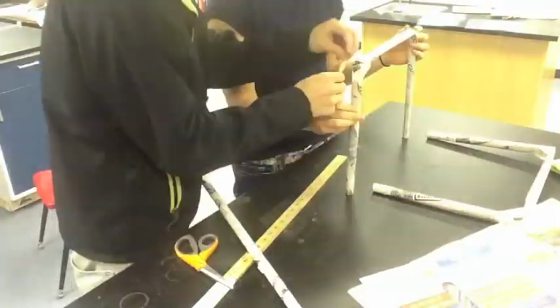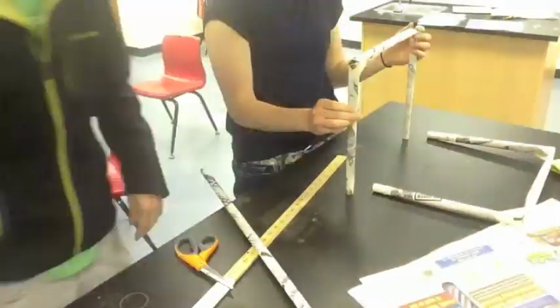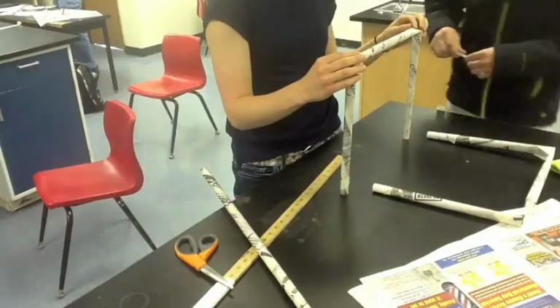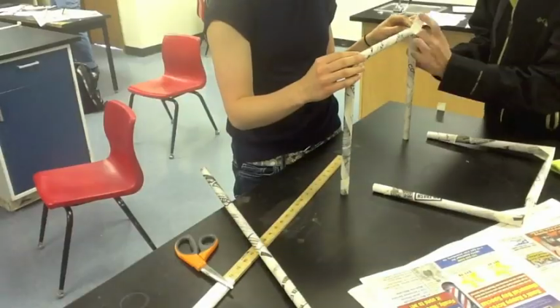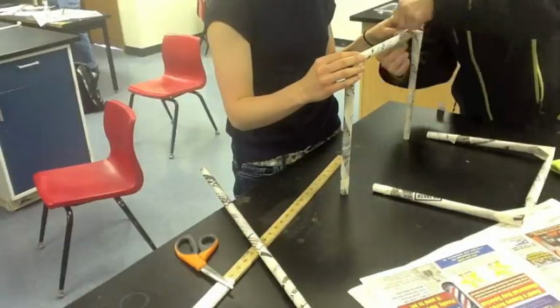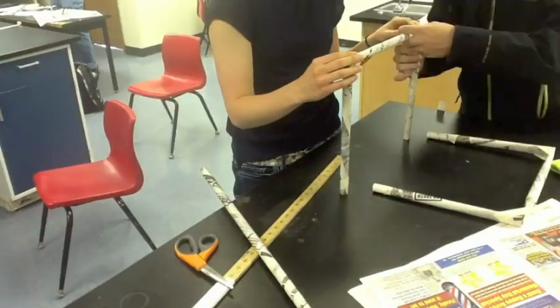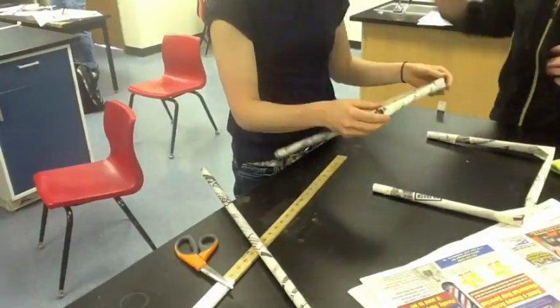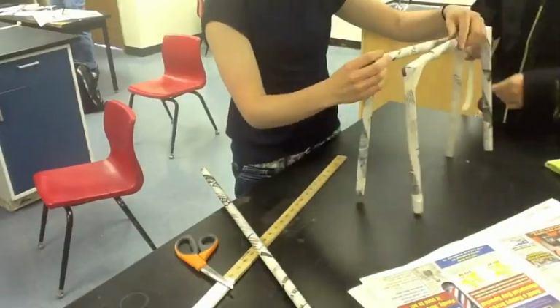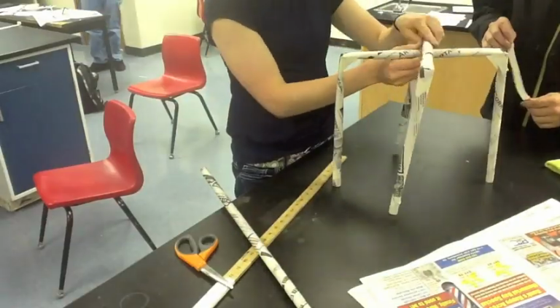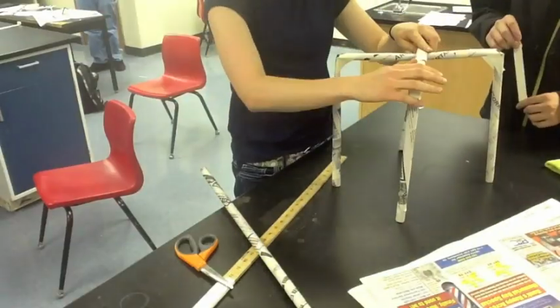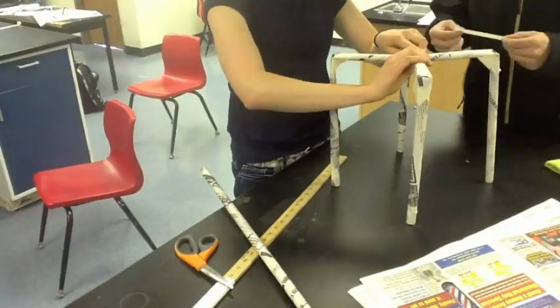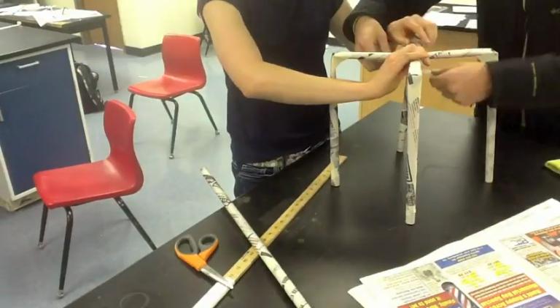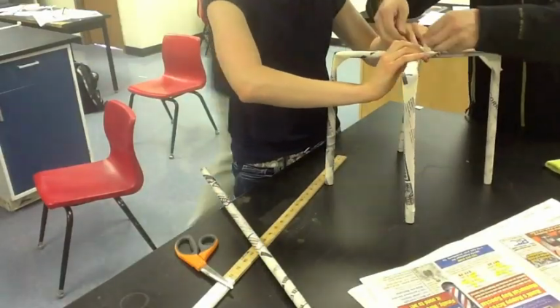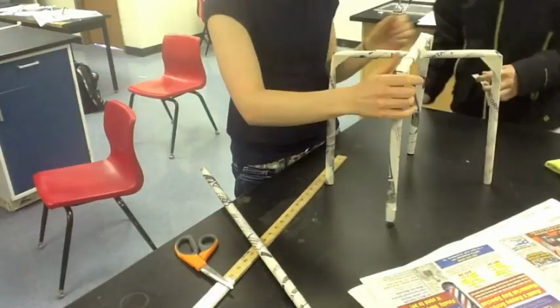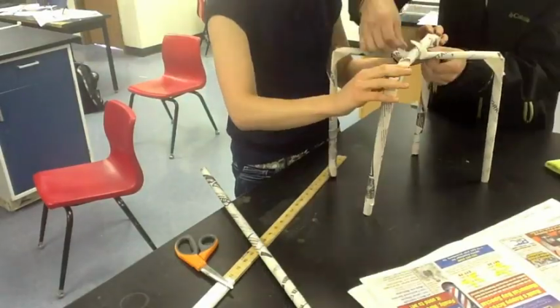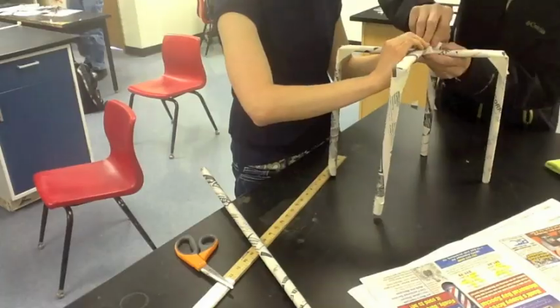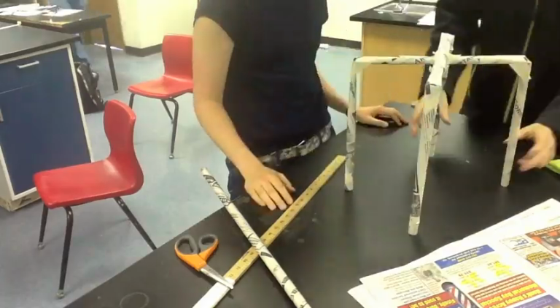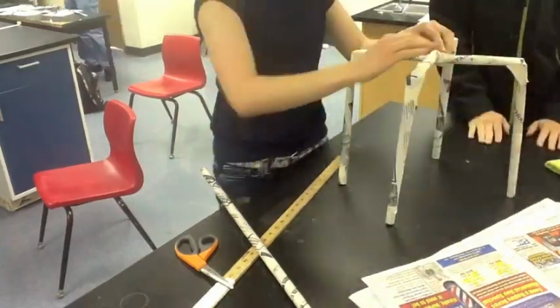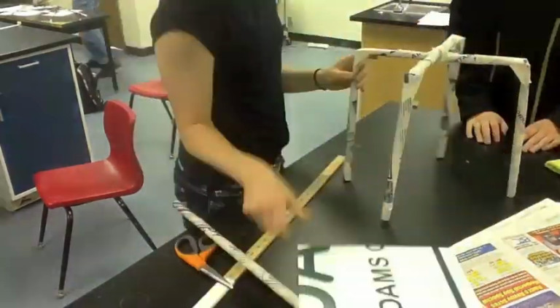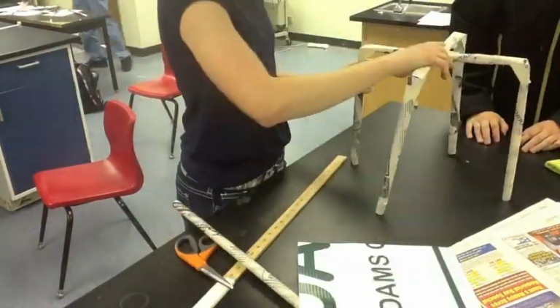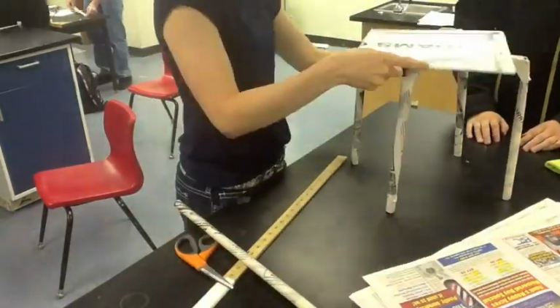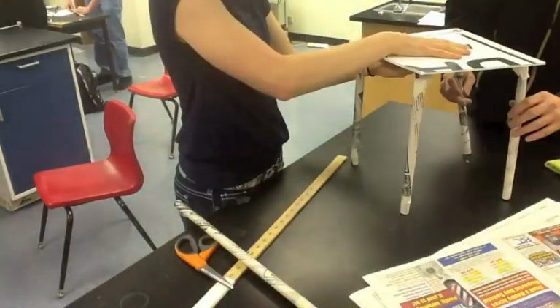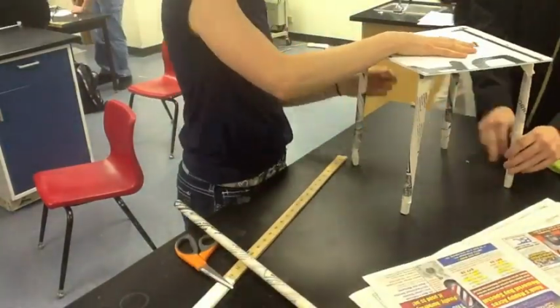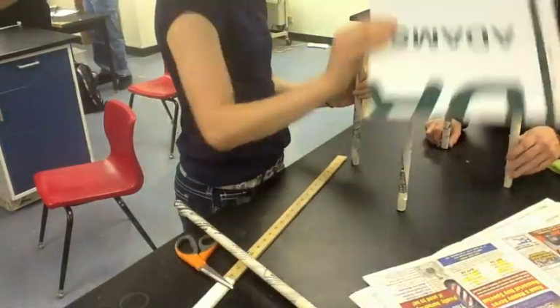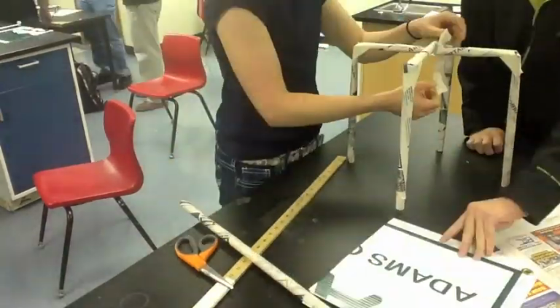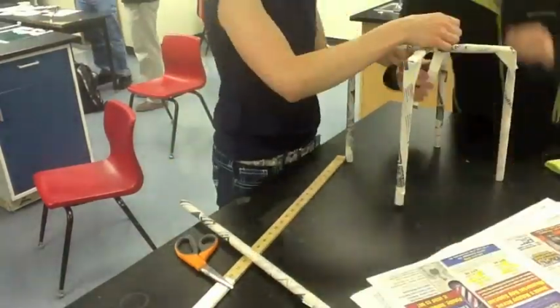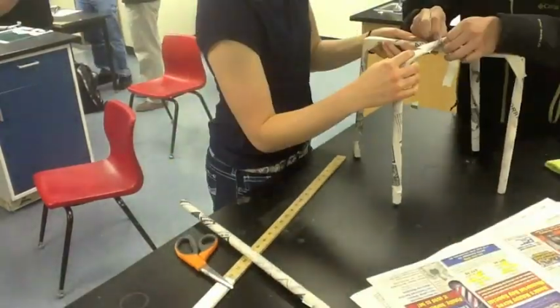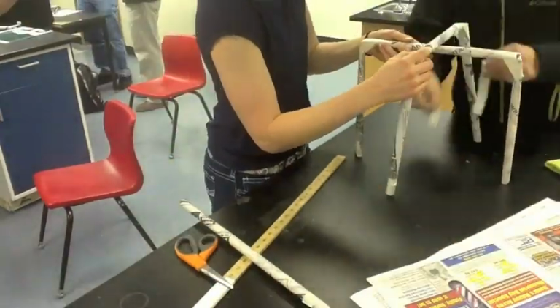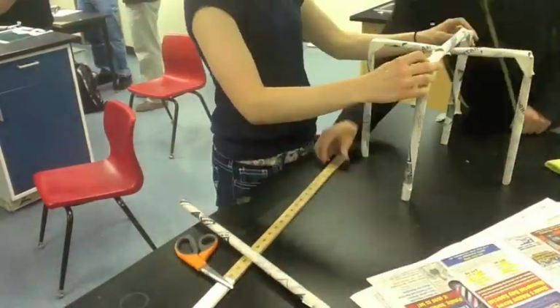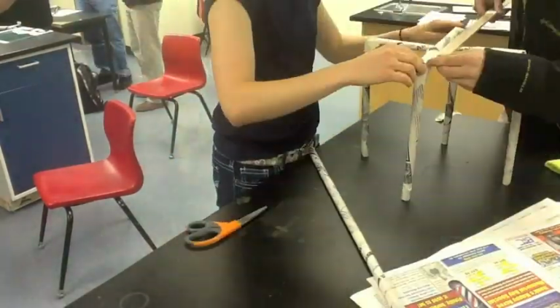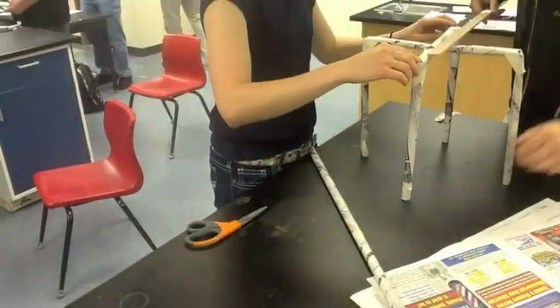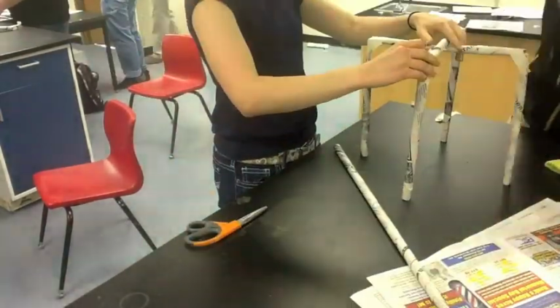Anyways, we then taped them together to create a stable surface for the book to rest on.